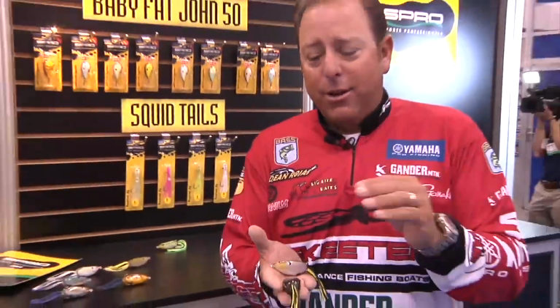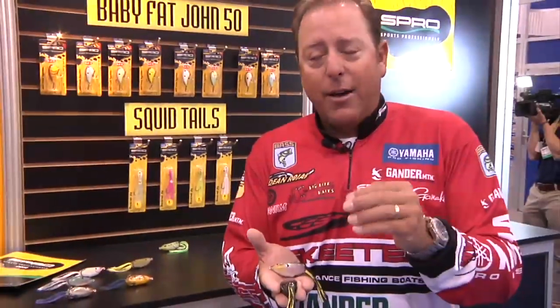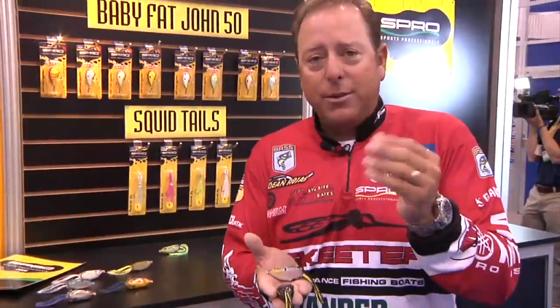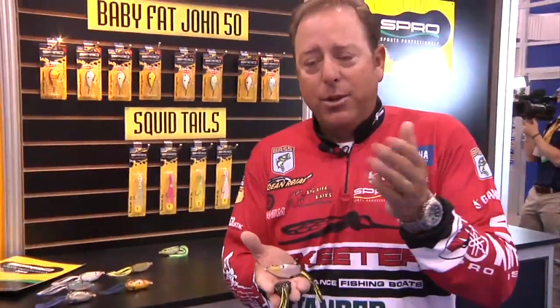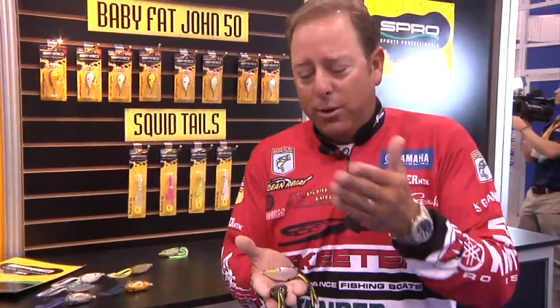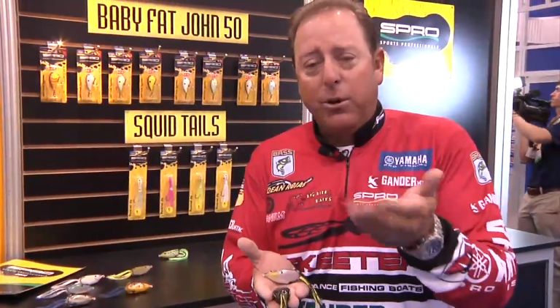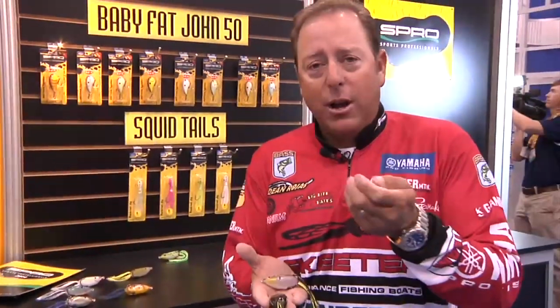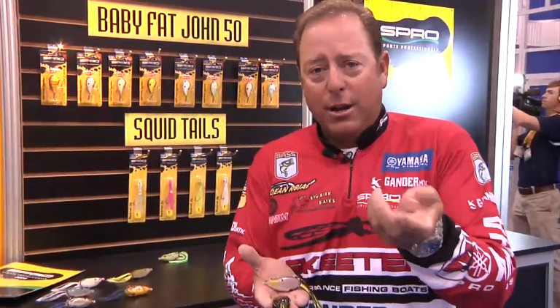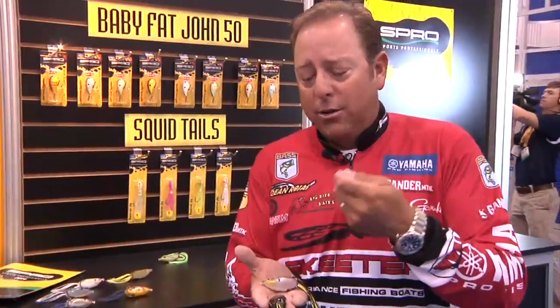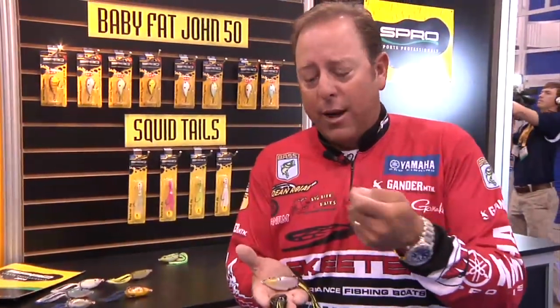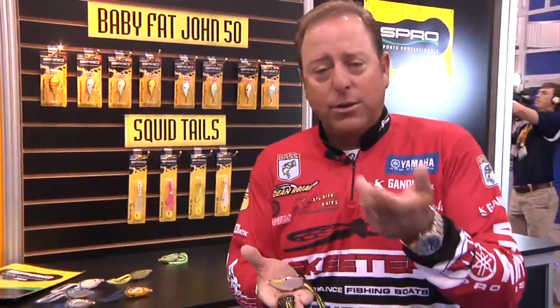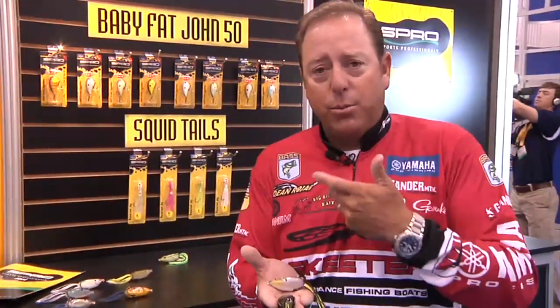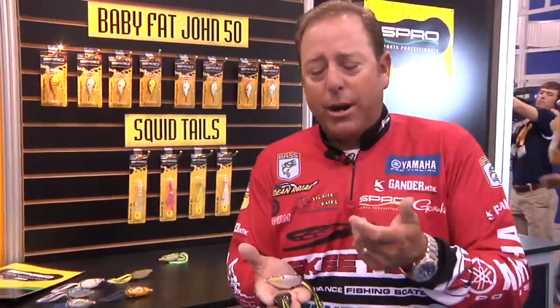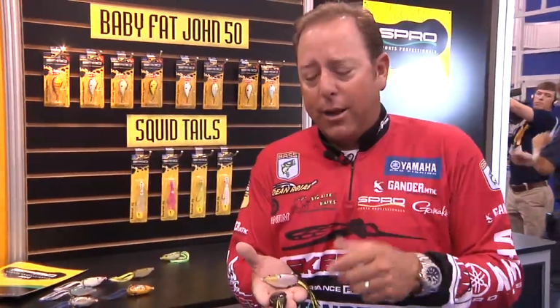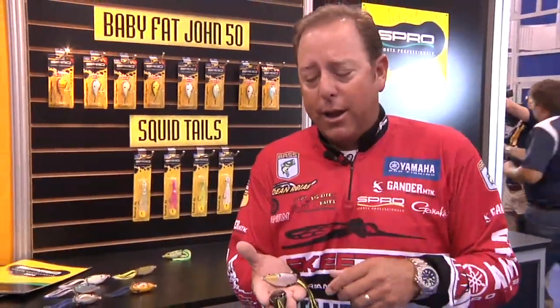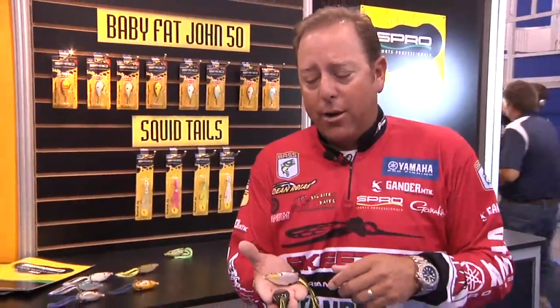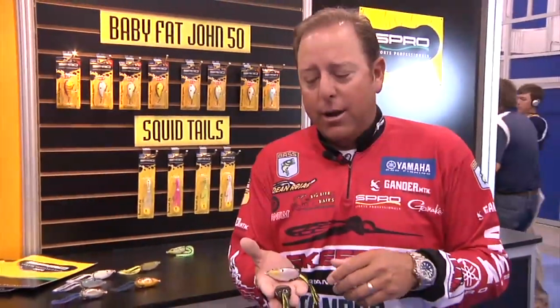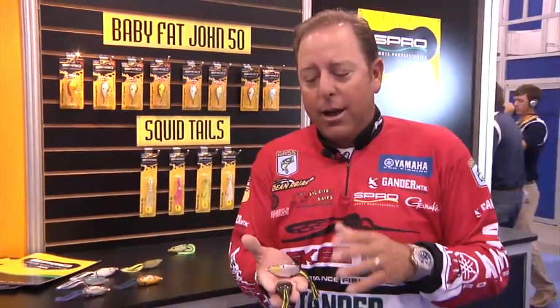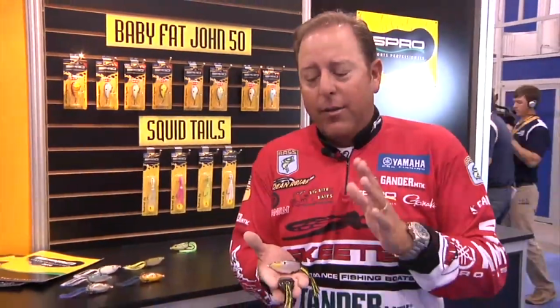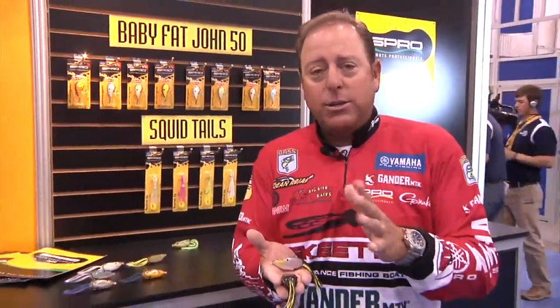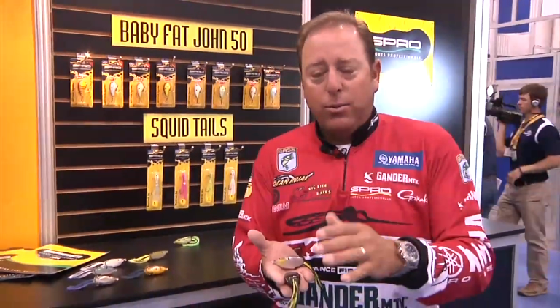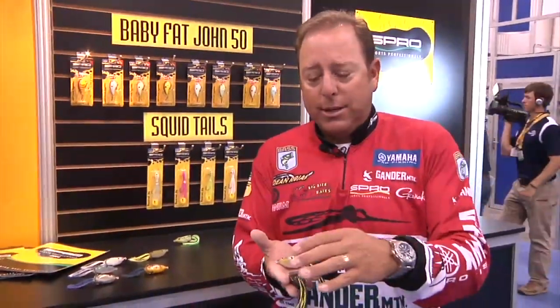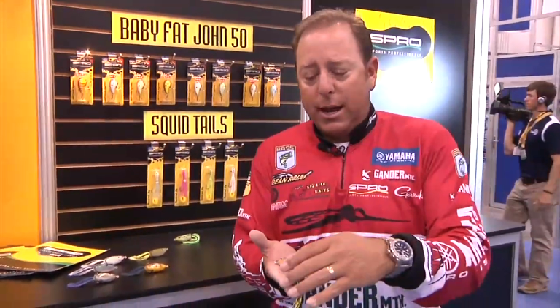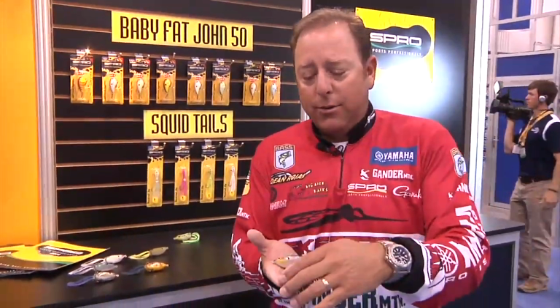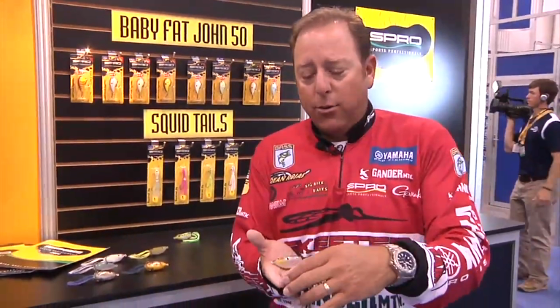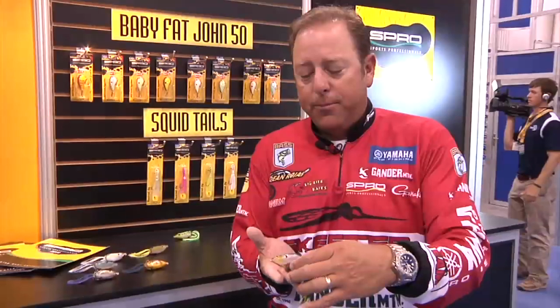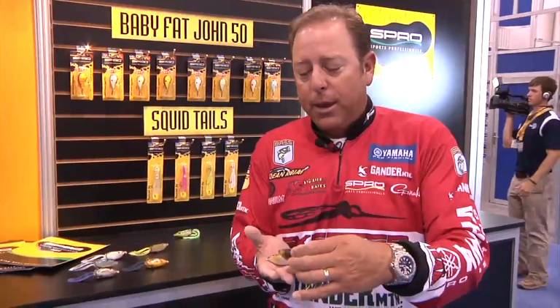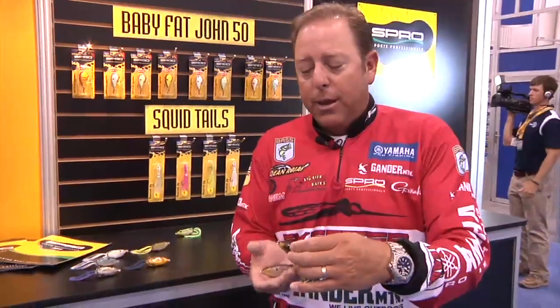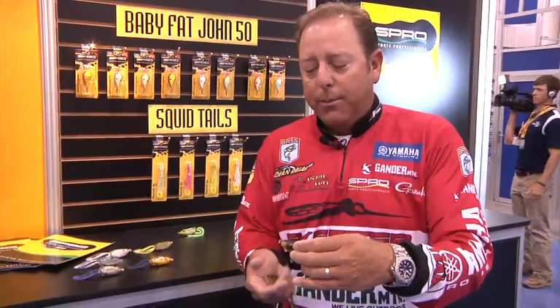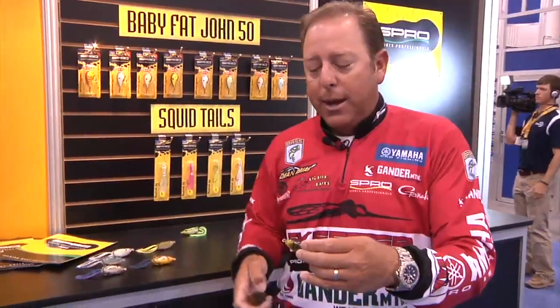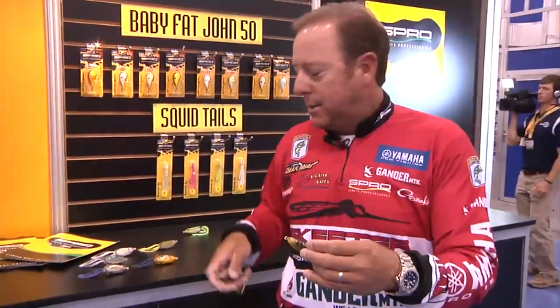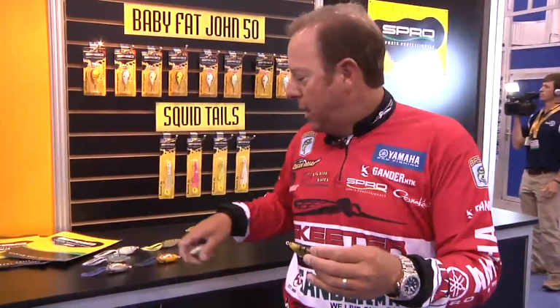You can keep this bait in those small tight areas for a long time, just walking it back and forth. You don't have to, when you pull on it, bring it out of the area — and that's what we designed it for.